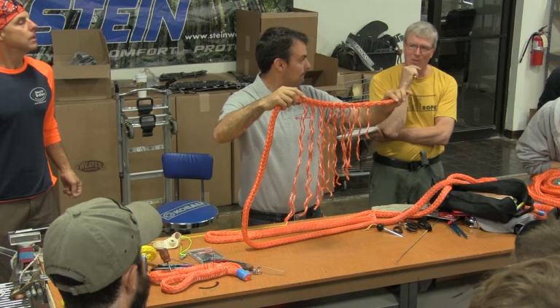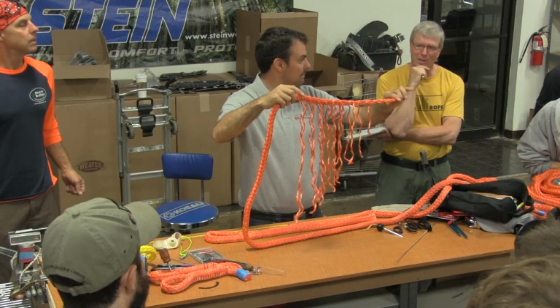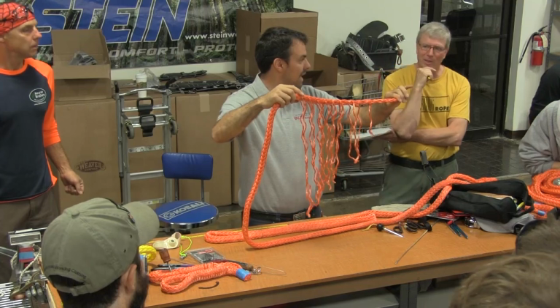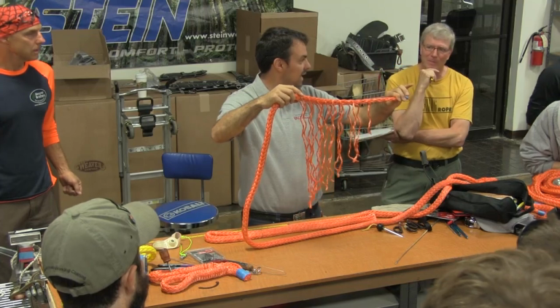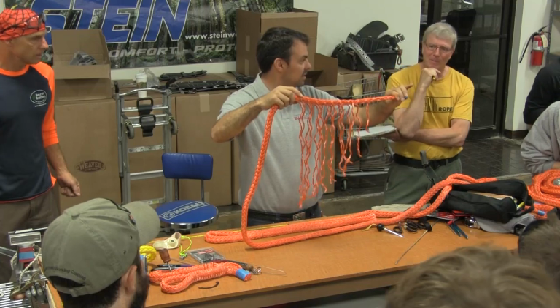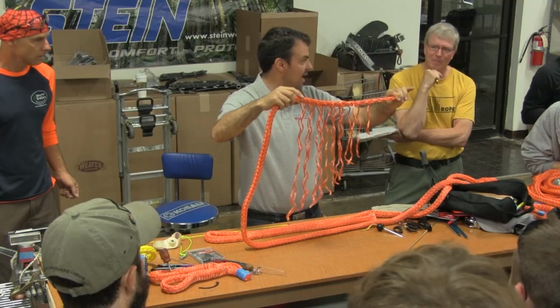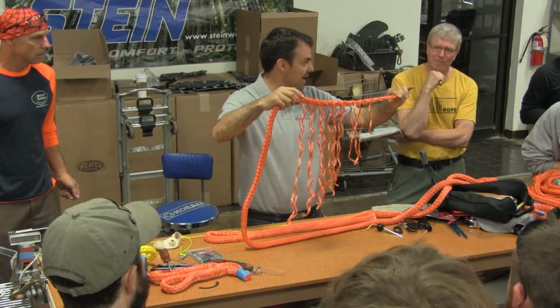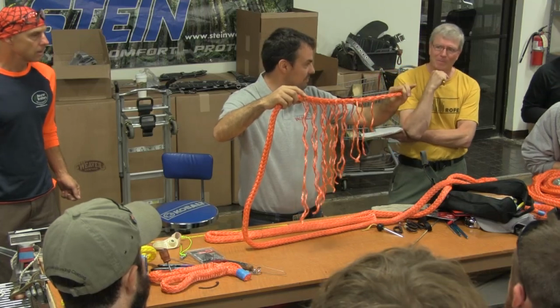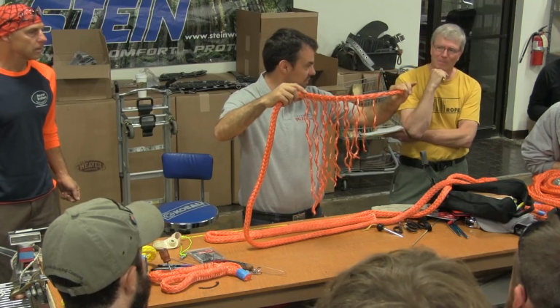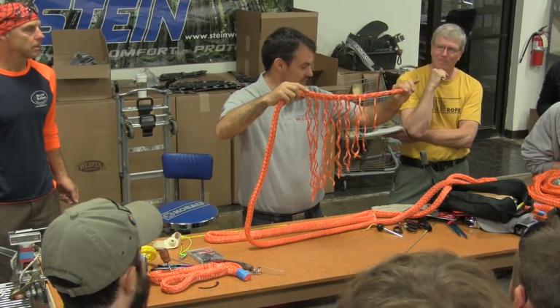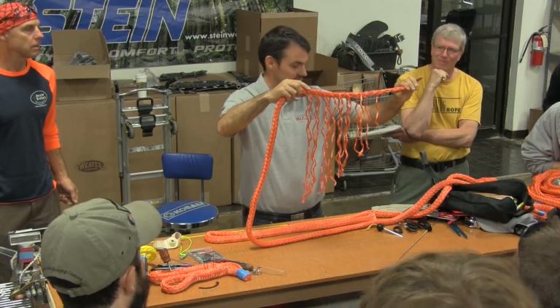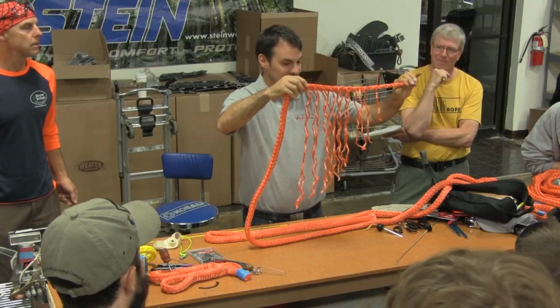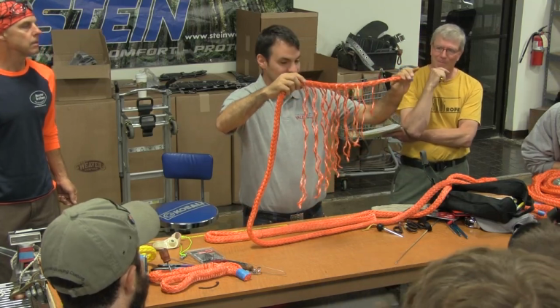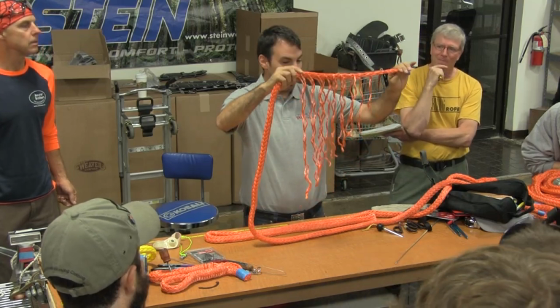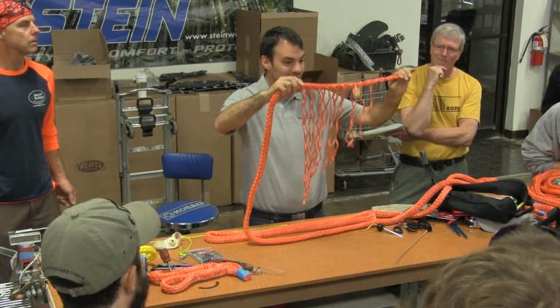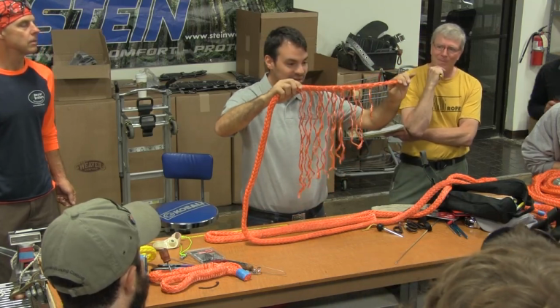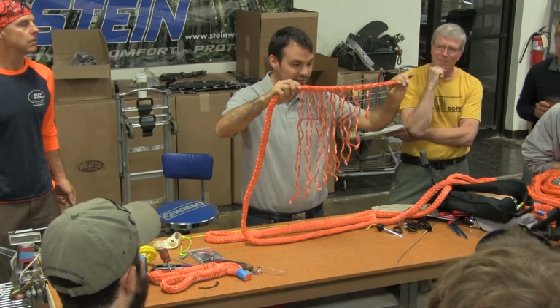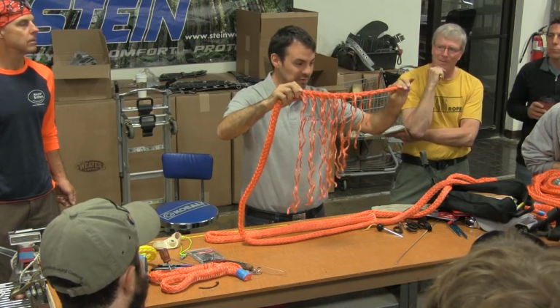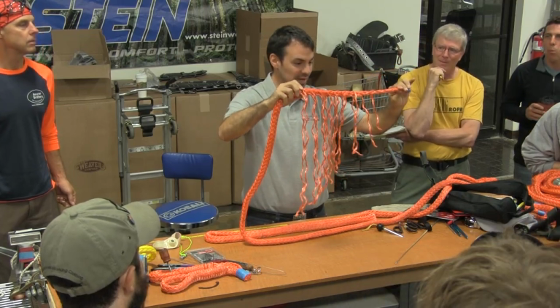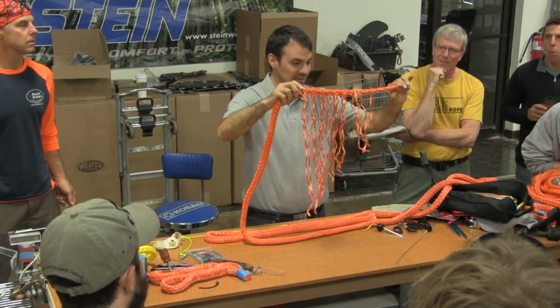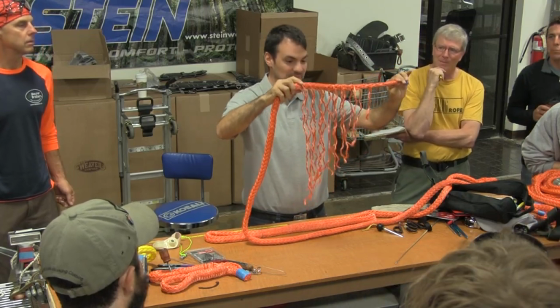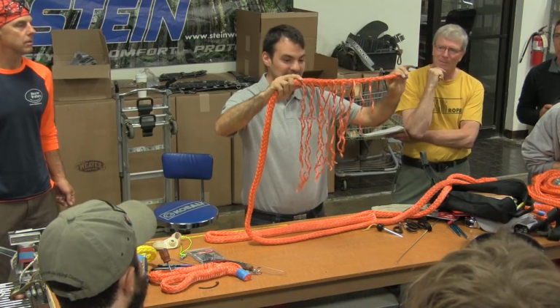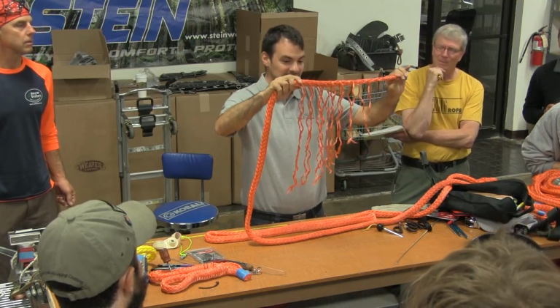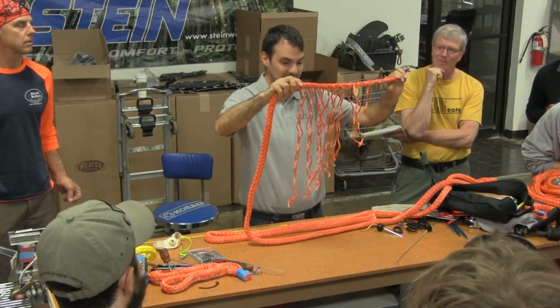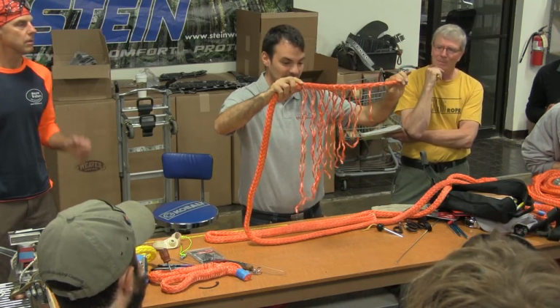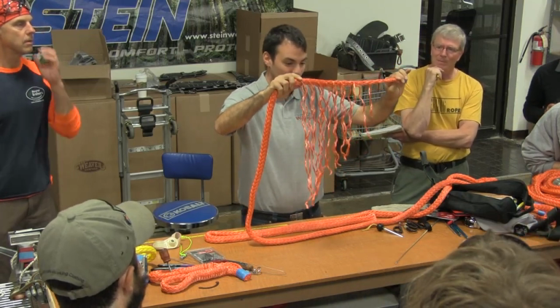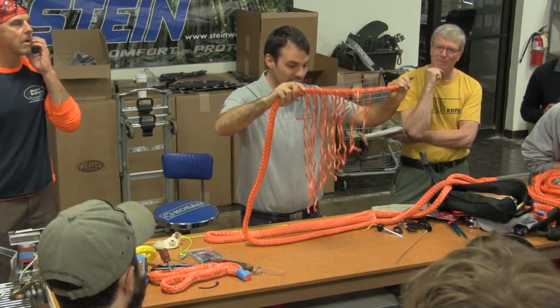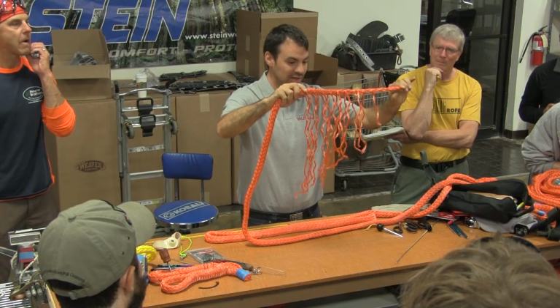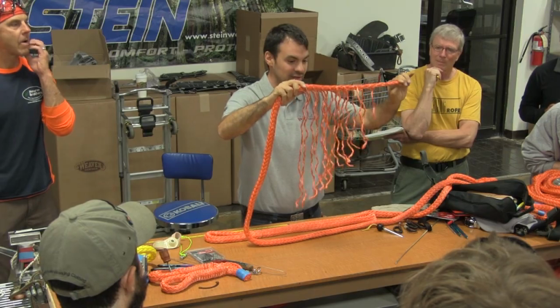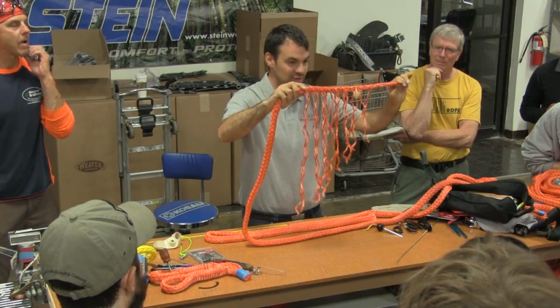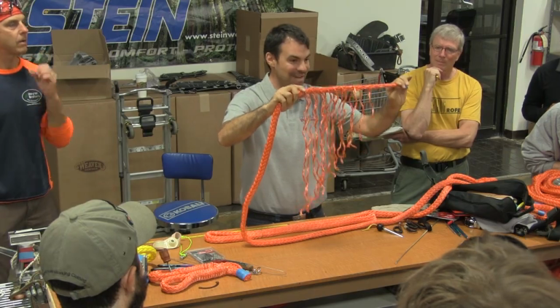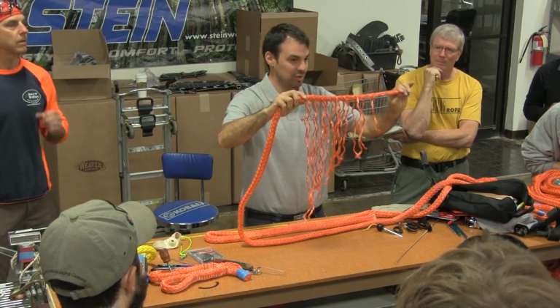Many times, the quality of your slice is completely dependent on the quality of your taper.